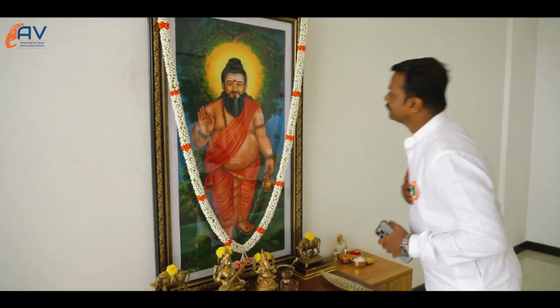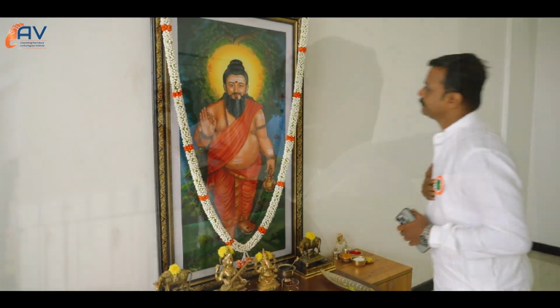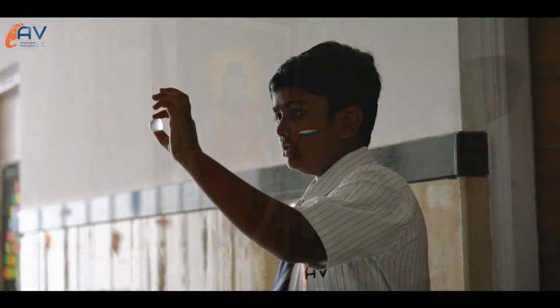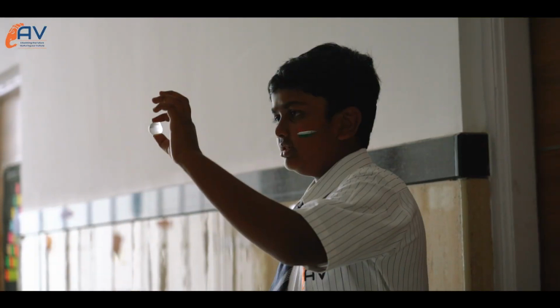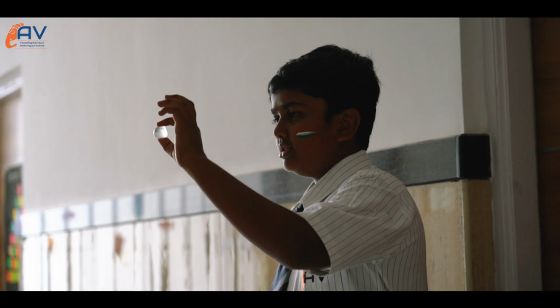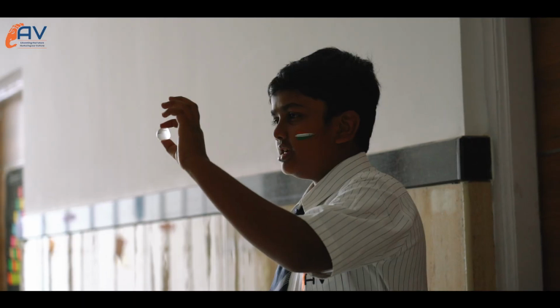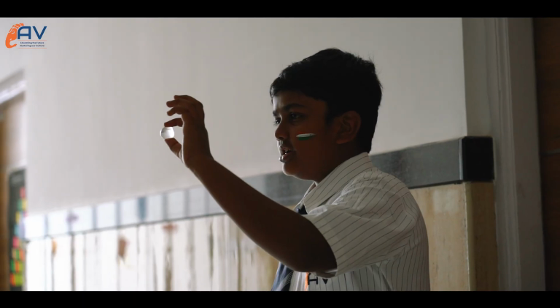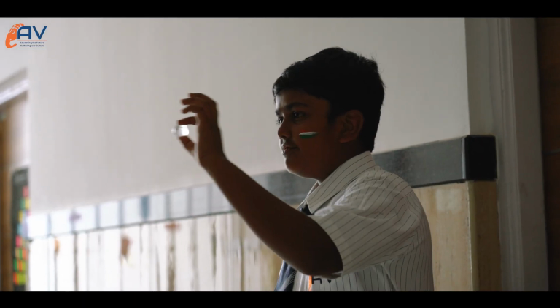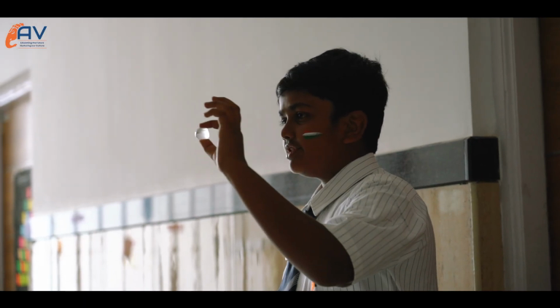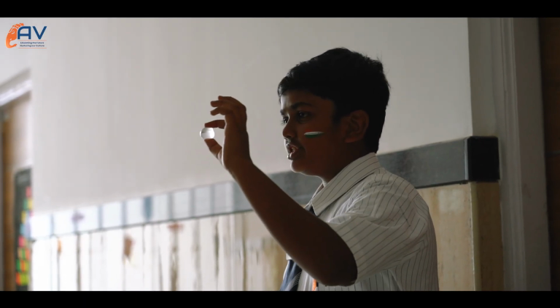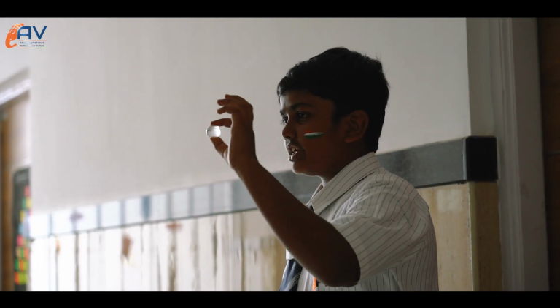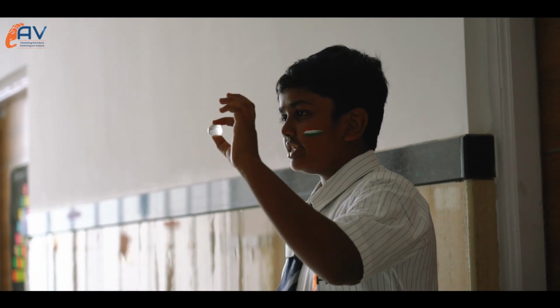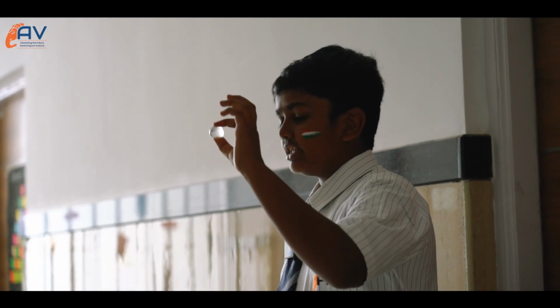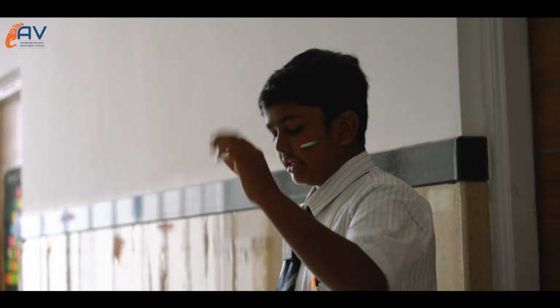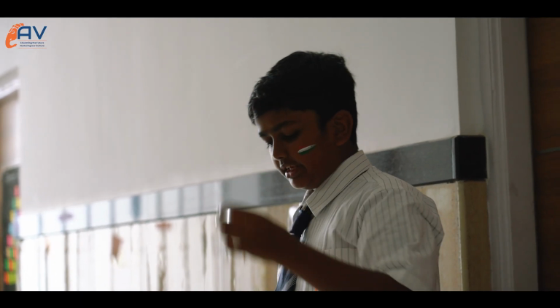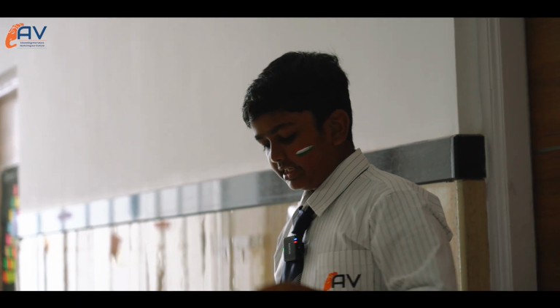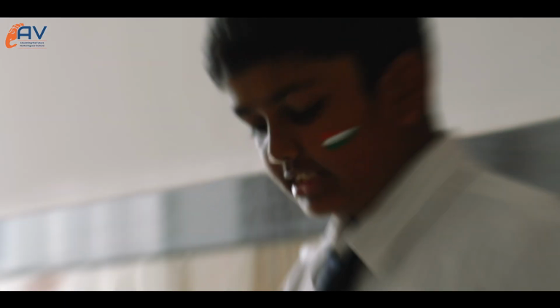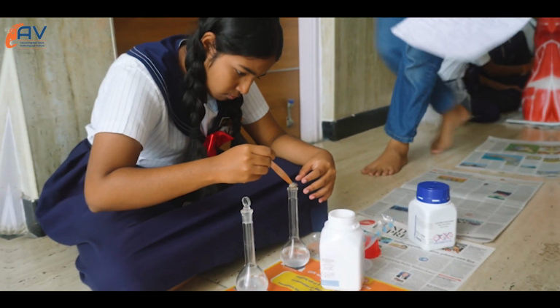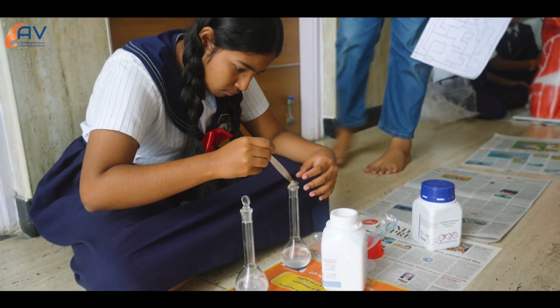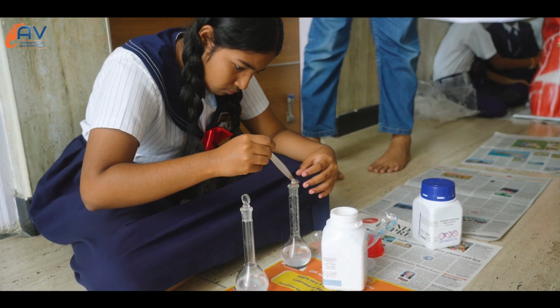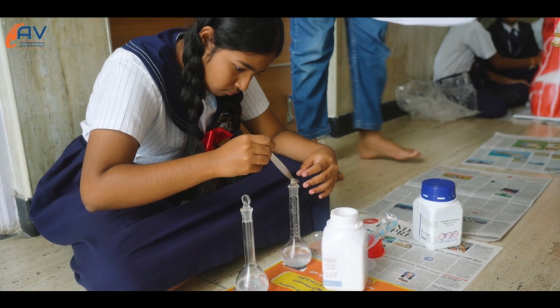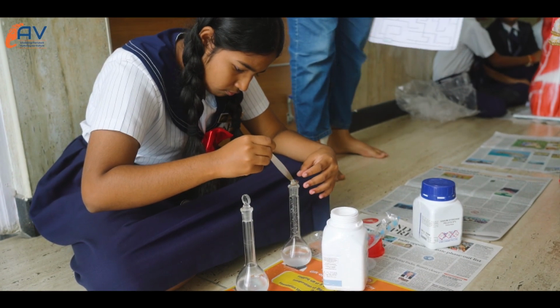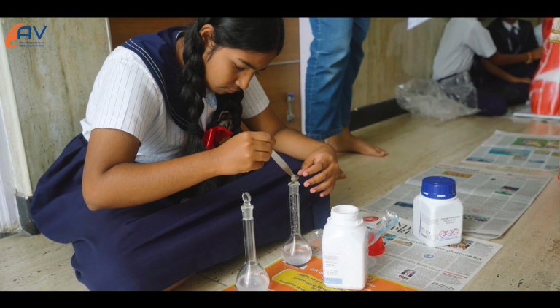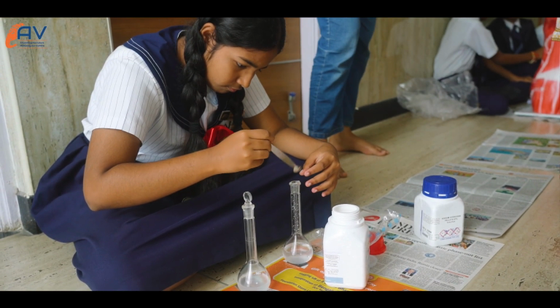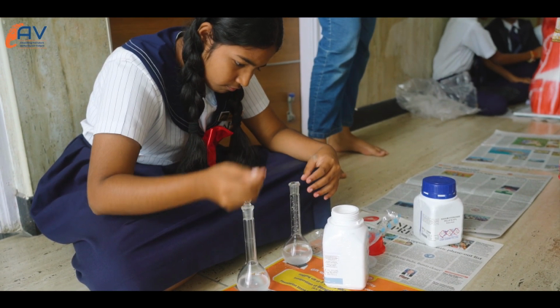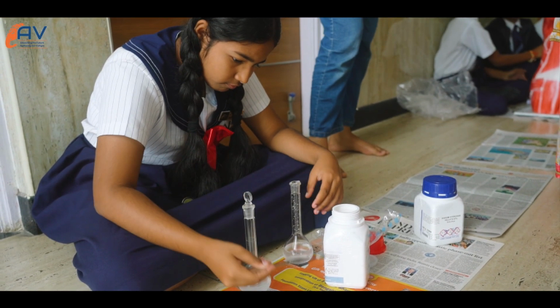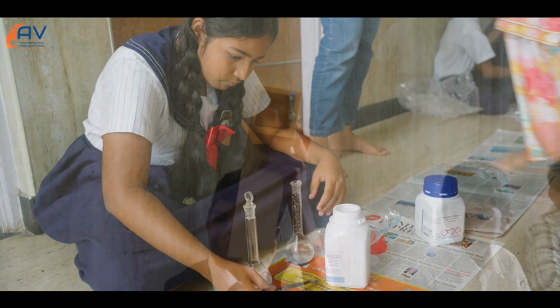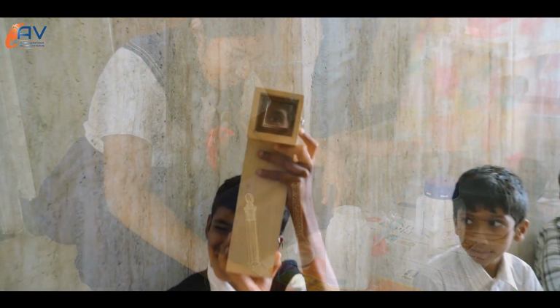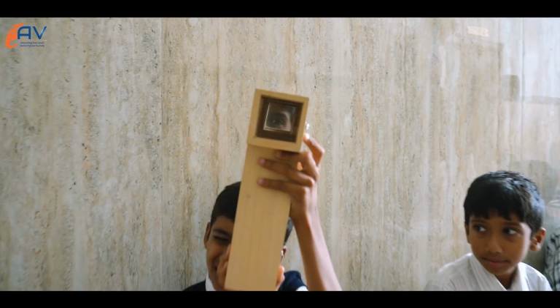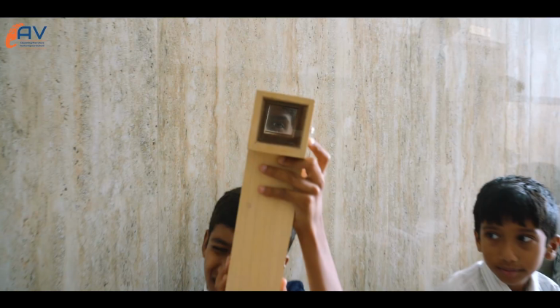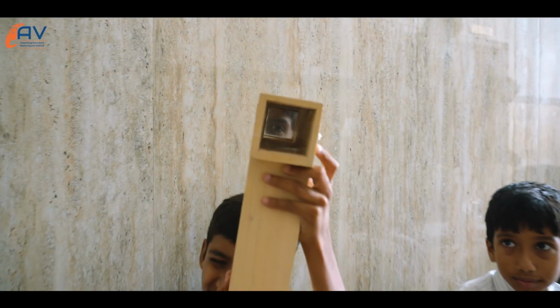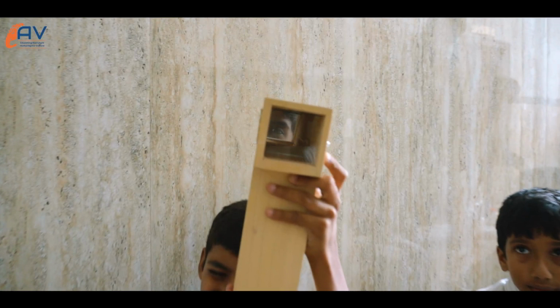Science exhibition plays a valuable role in a child's life. It helps to bring out their talent and confidence.